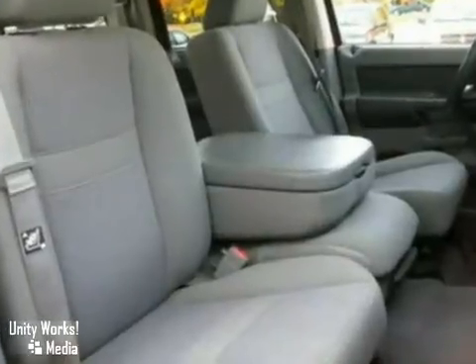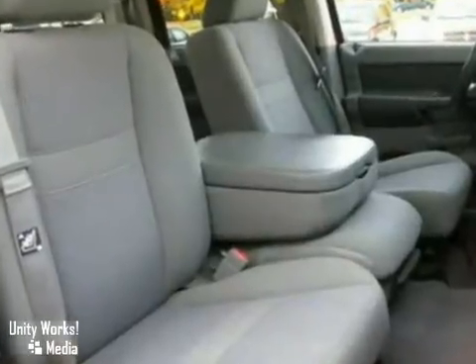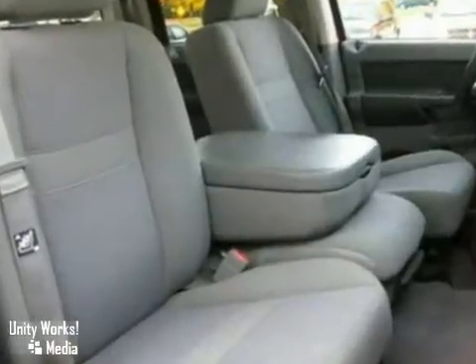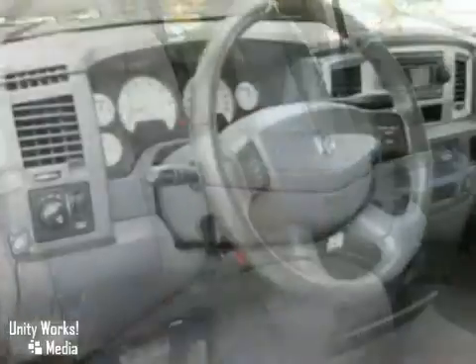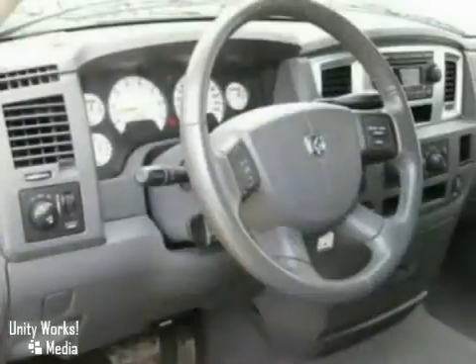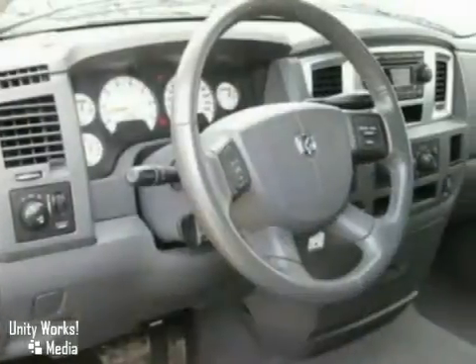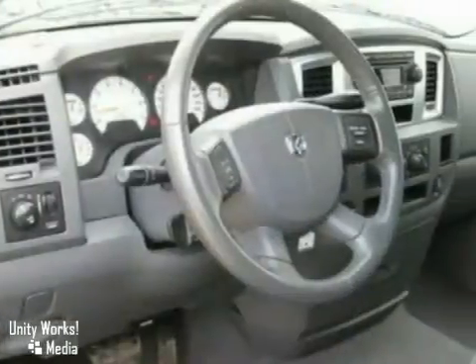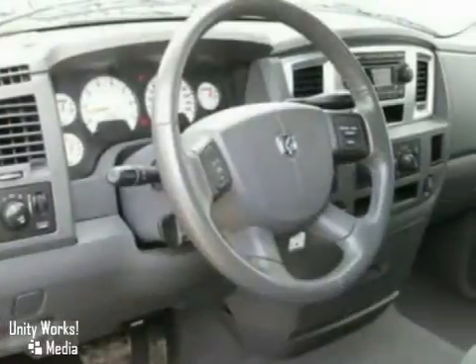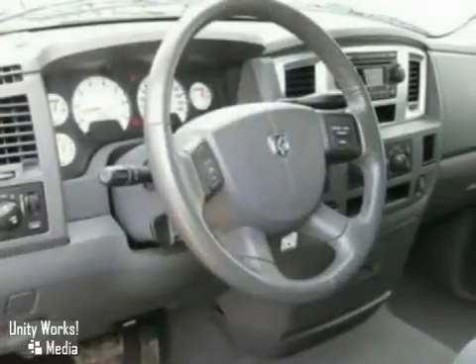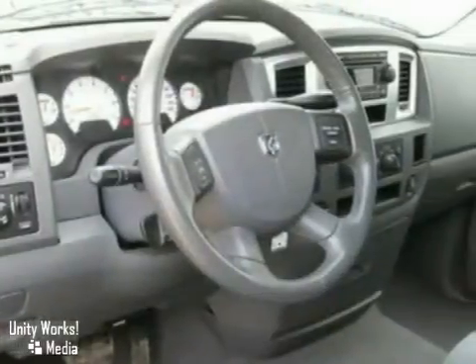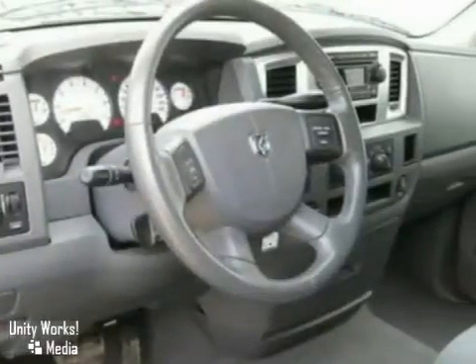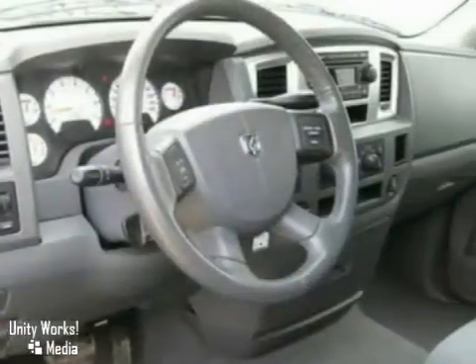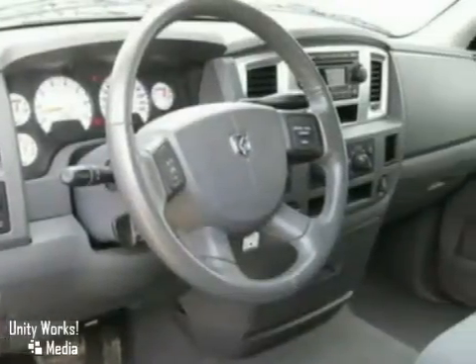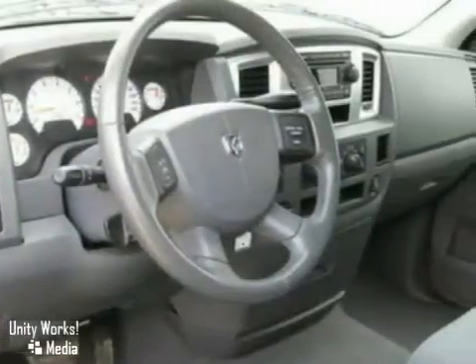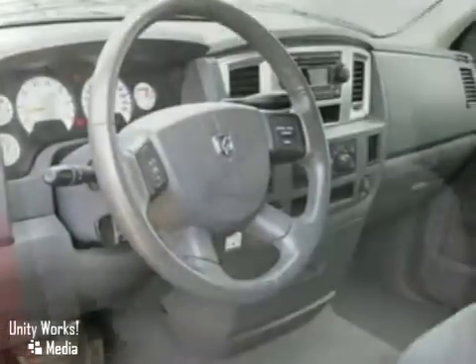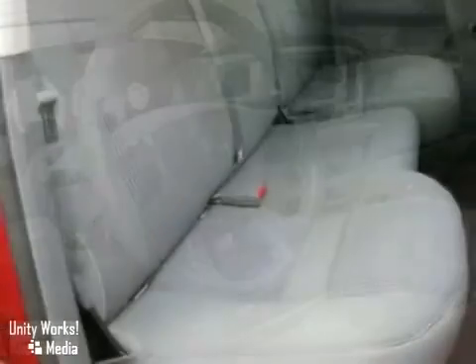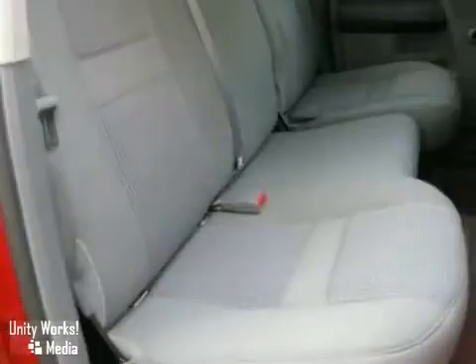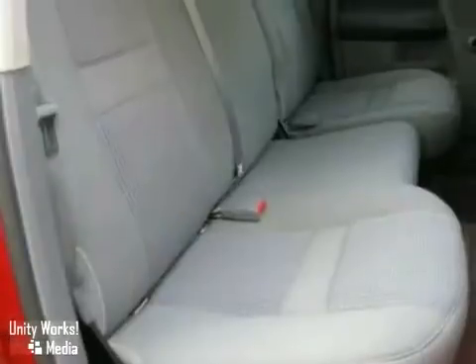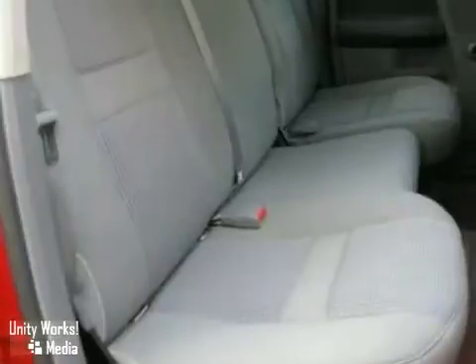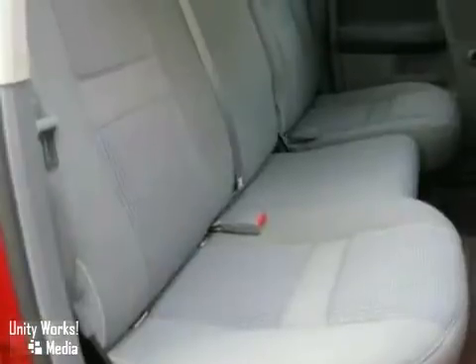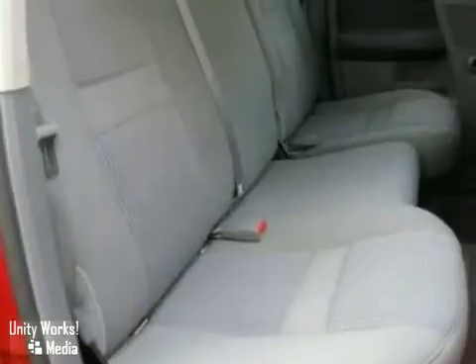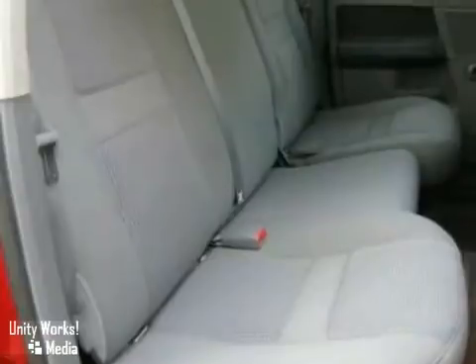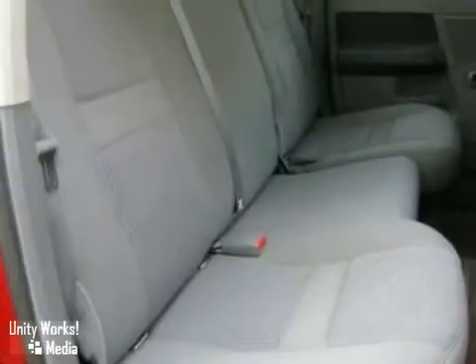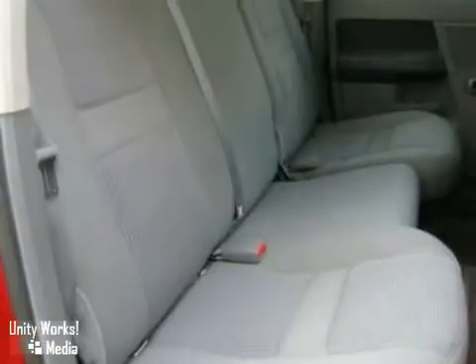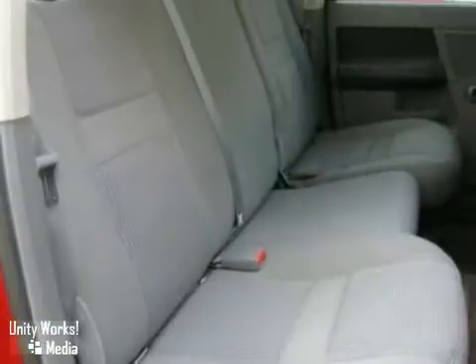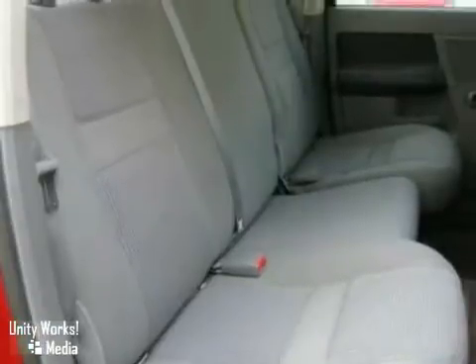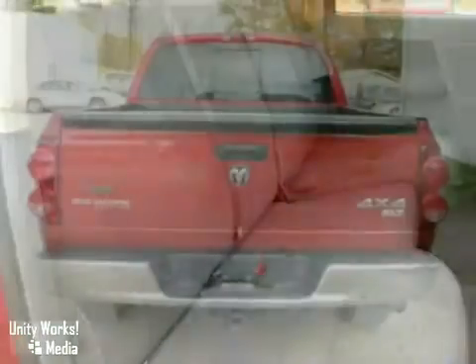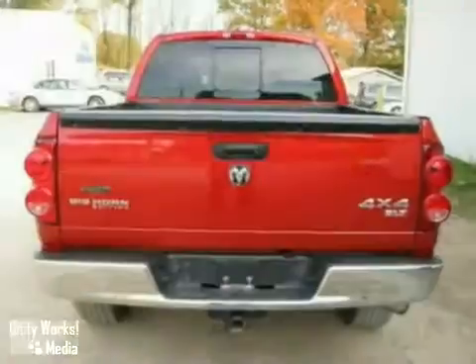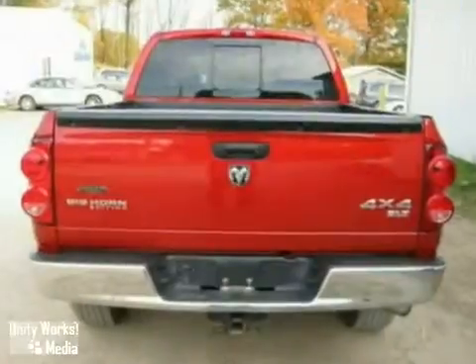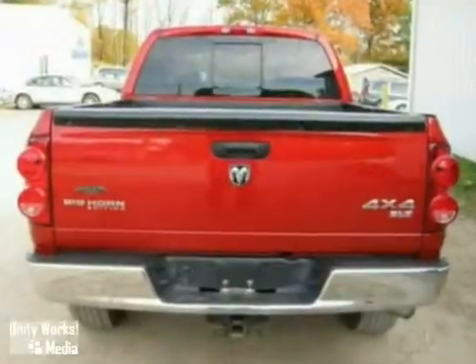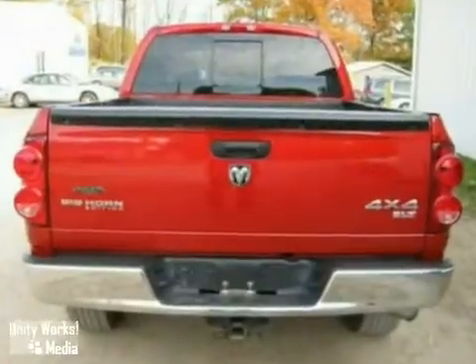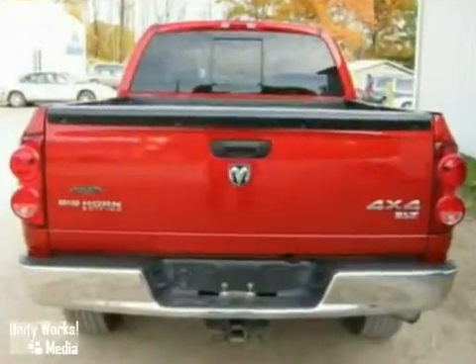Whether you need a truck for off-roading, towing, hauling, or your everyday commute, this Ram 1500 is the truck for you.